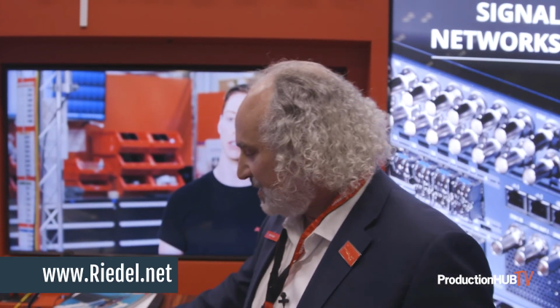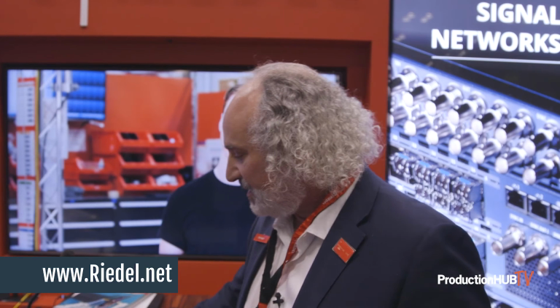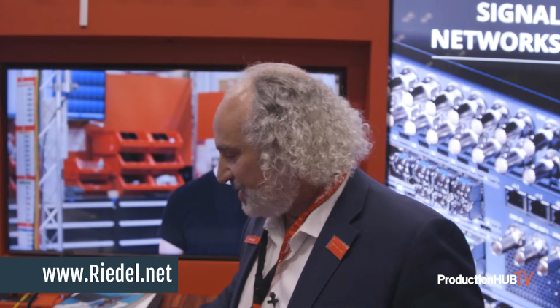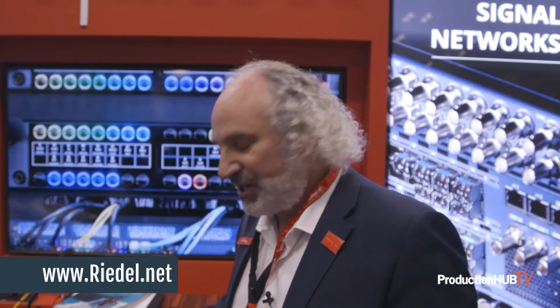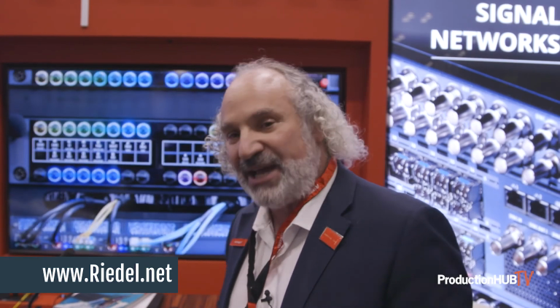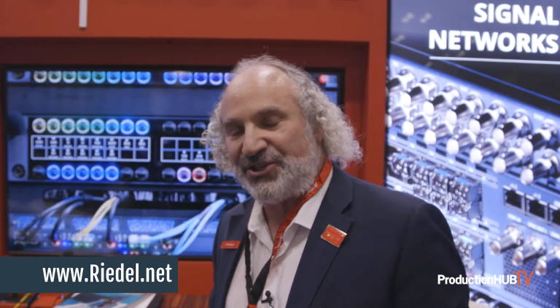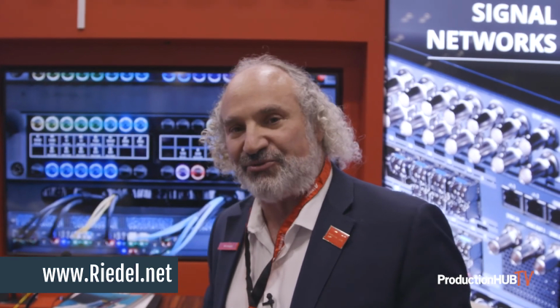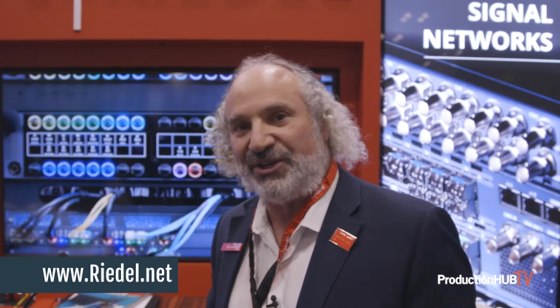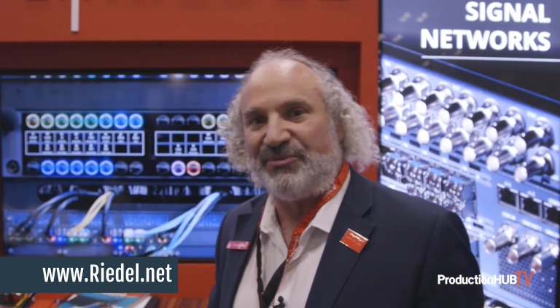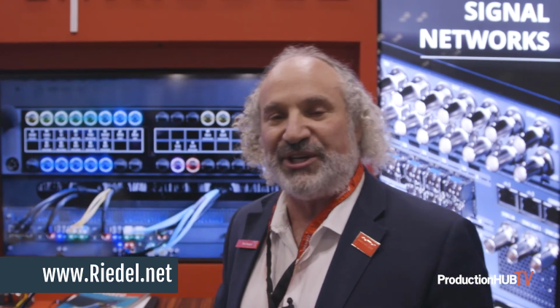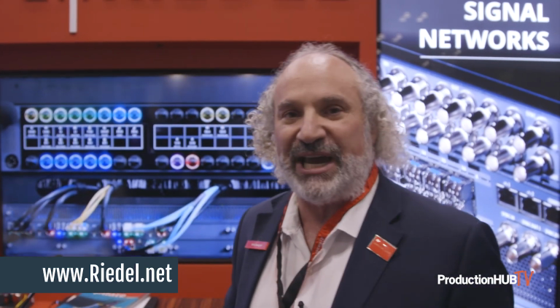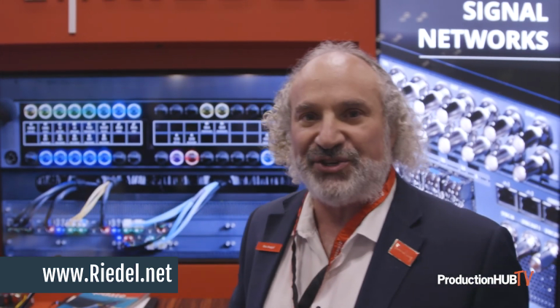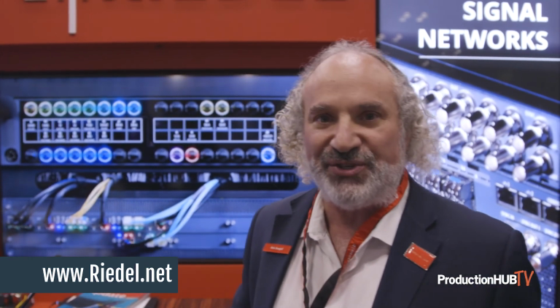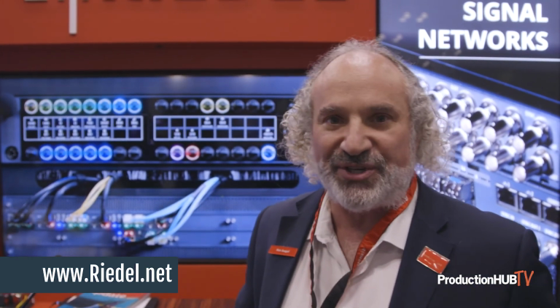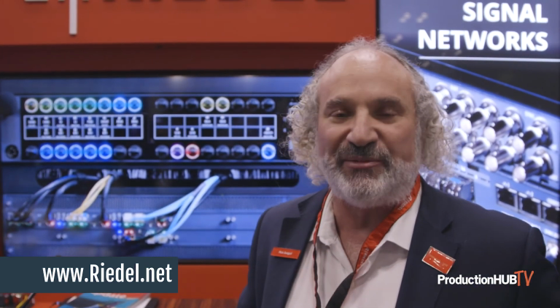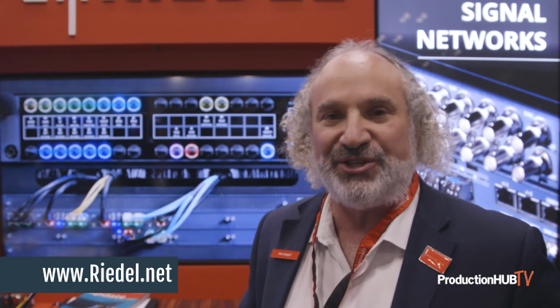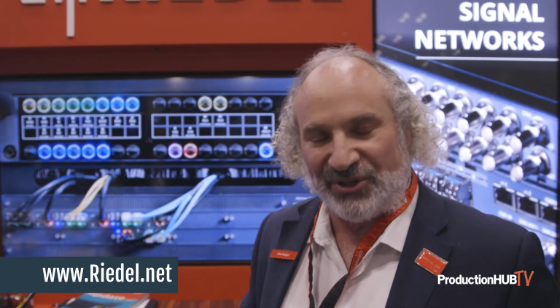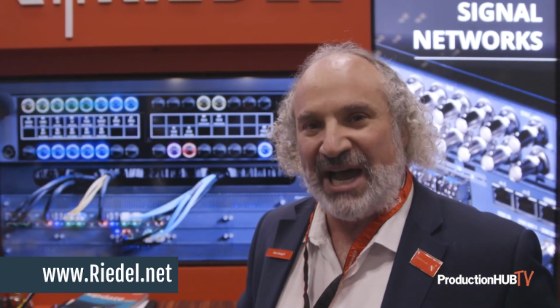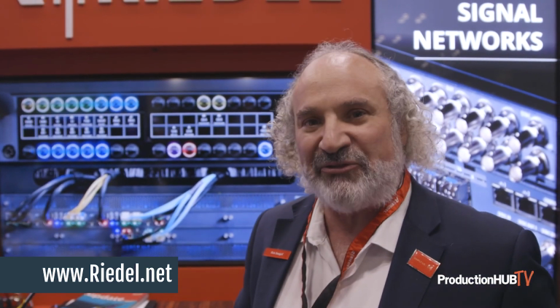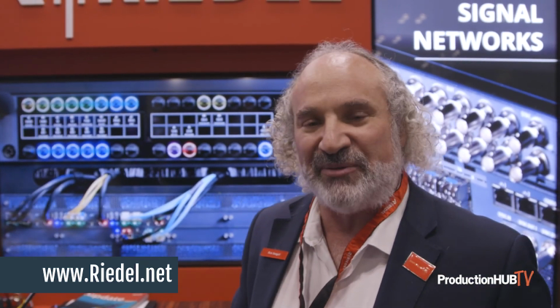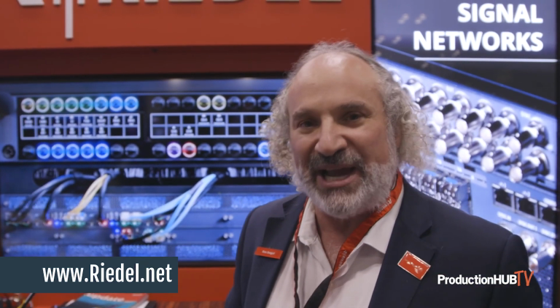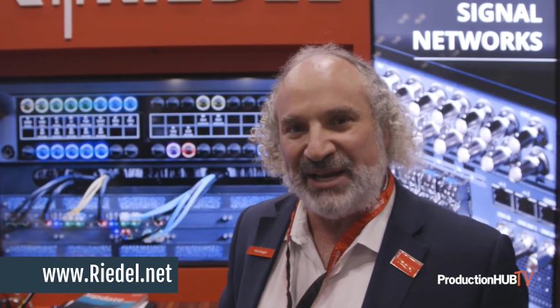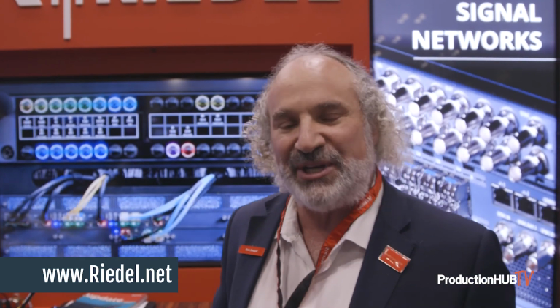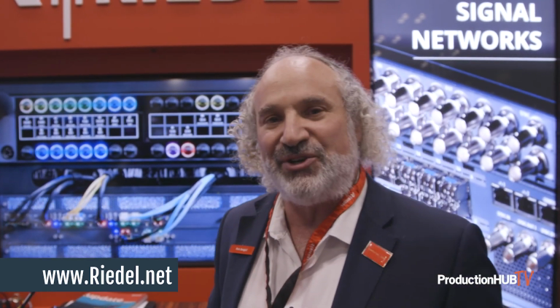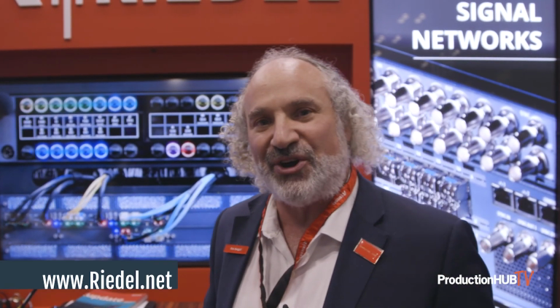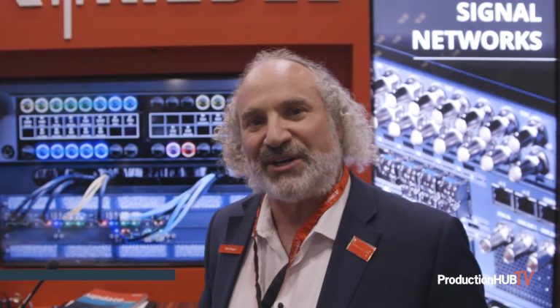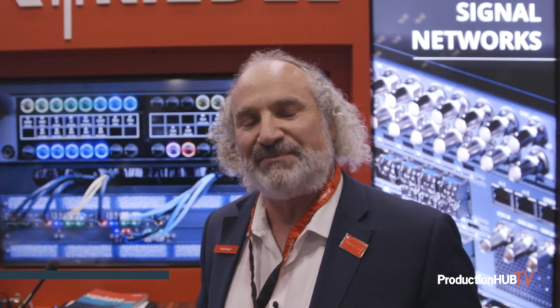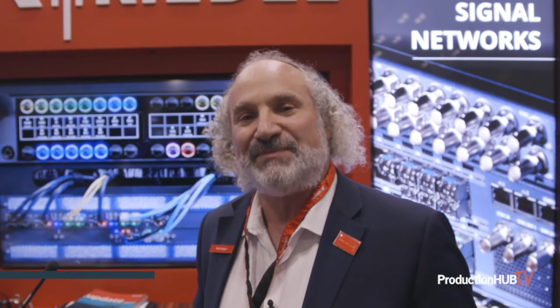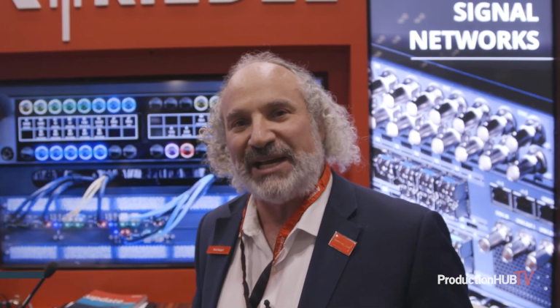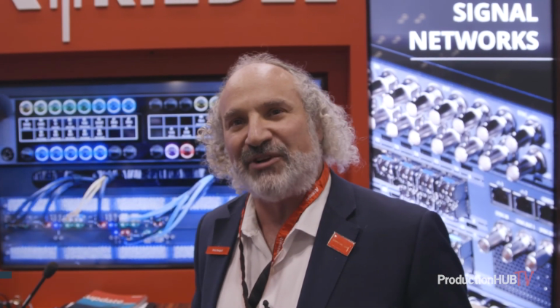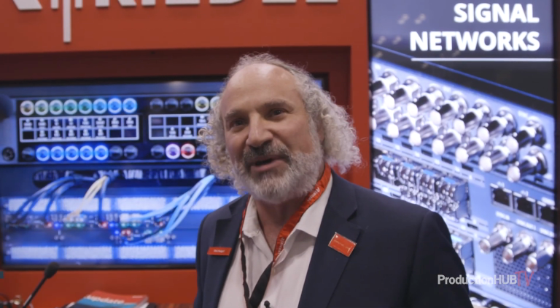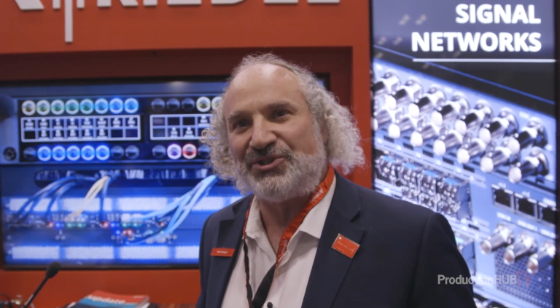This is Riedel Communications coming to you live from NAB New York. Thank you very much.